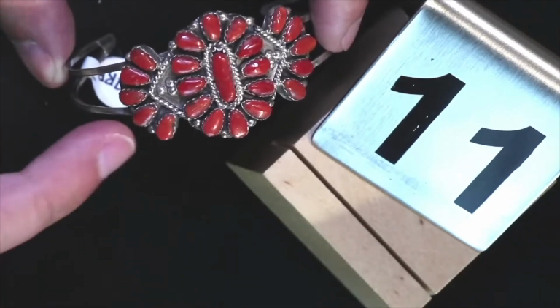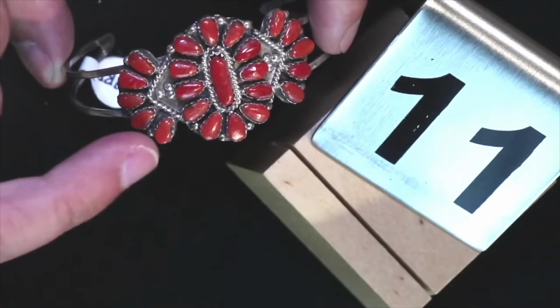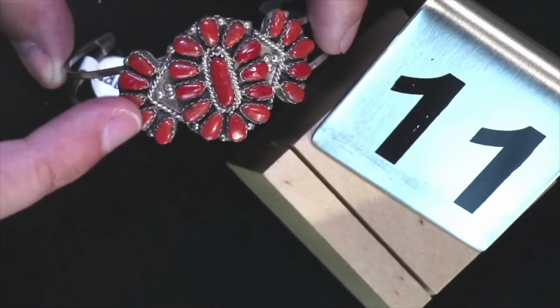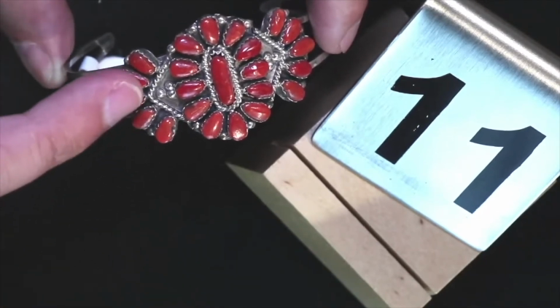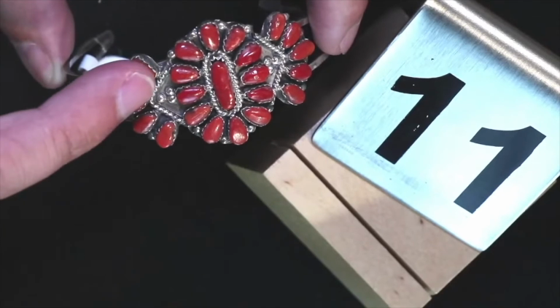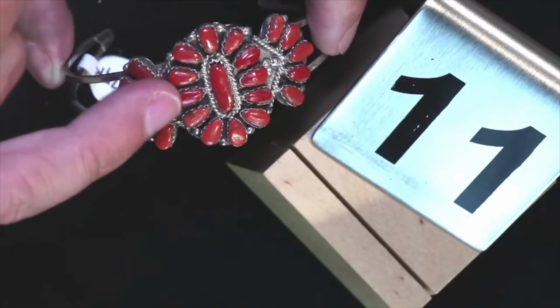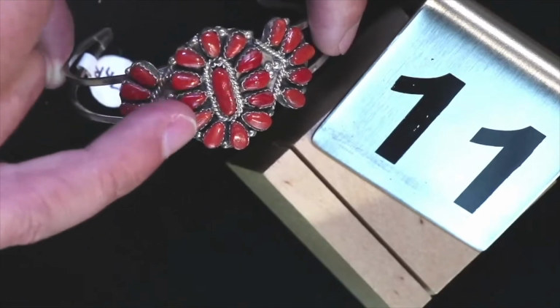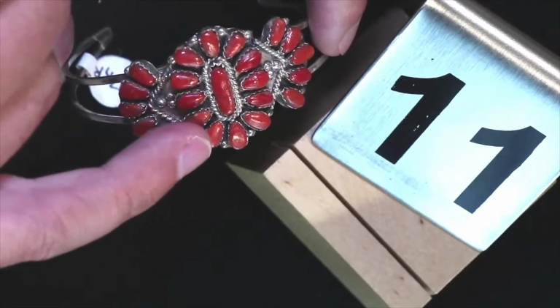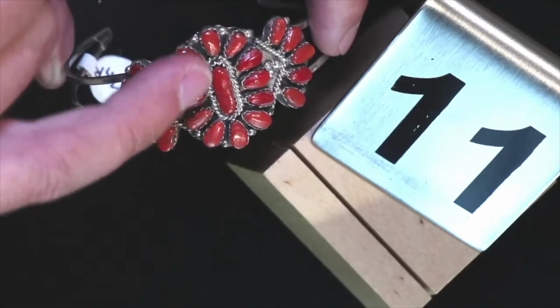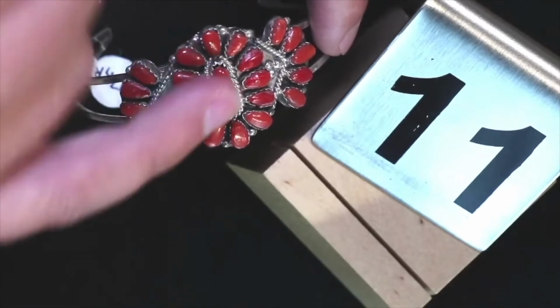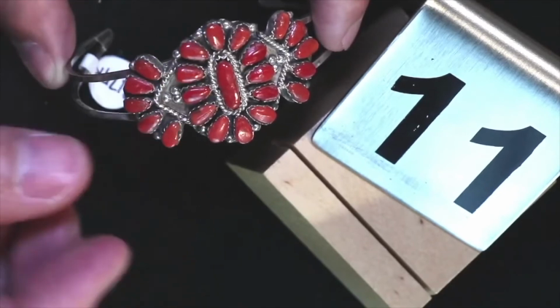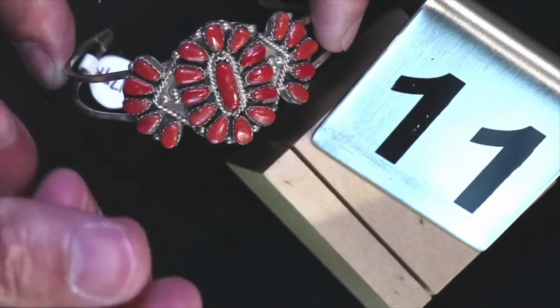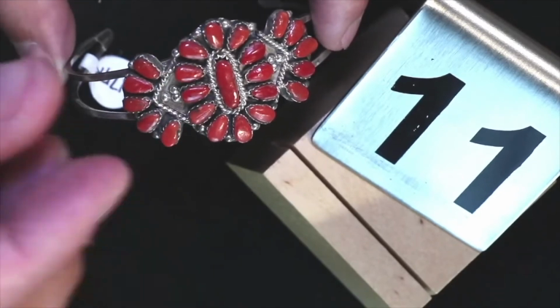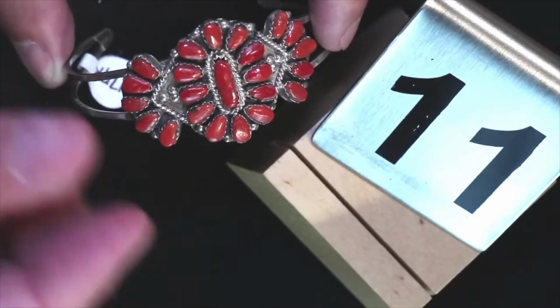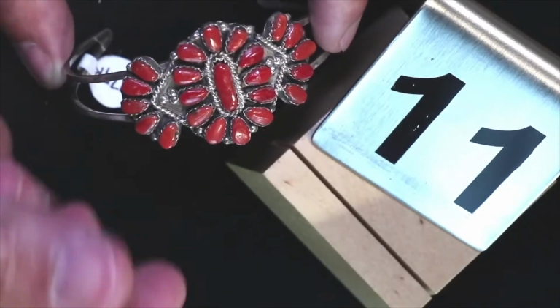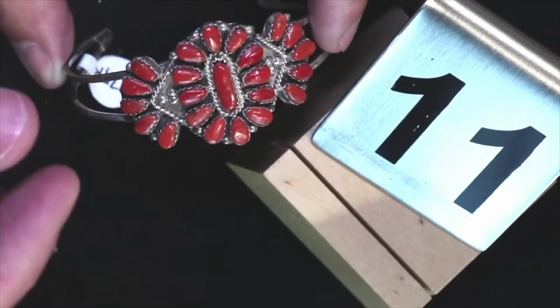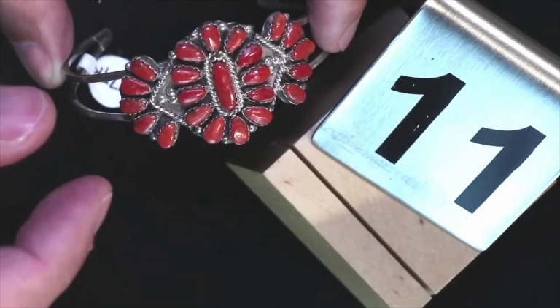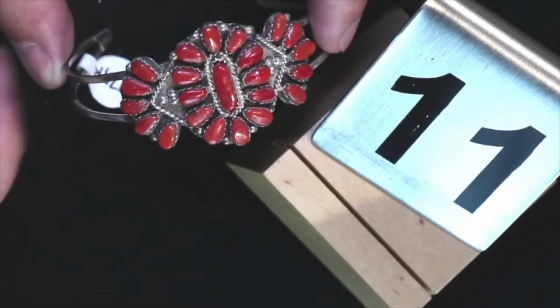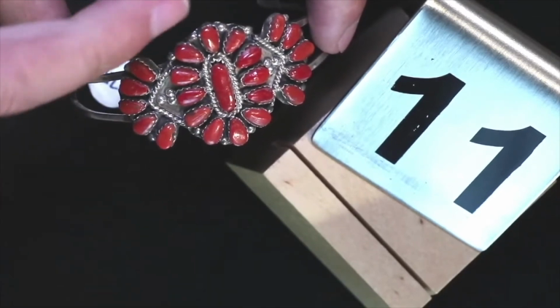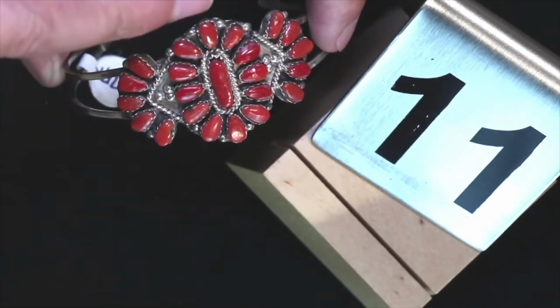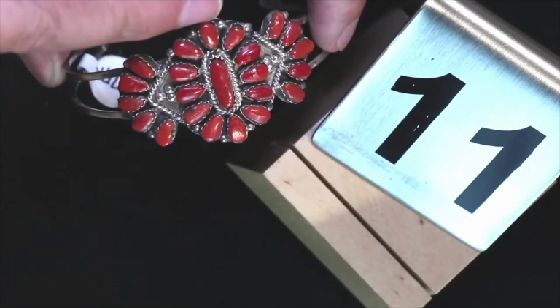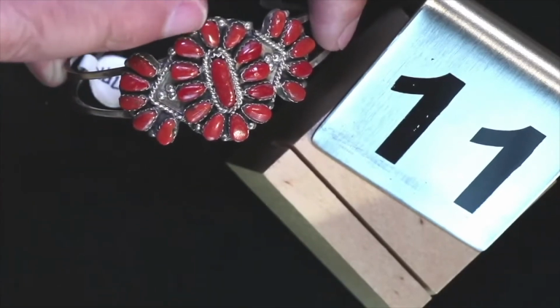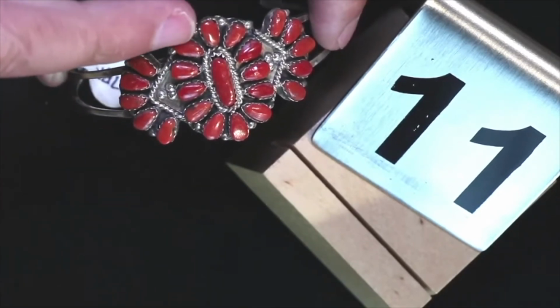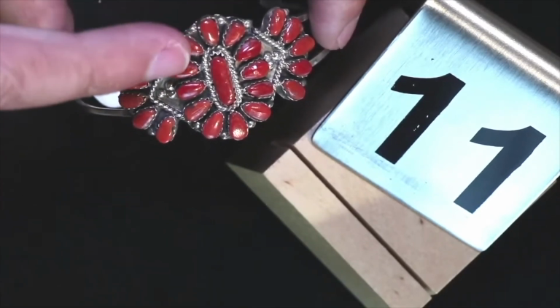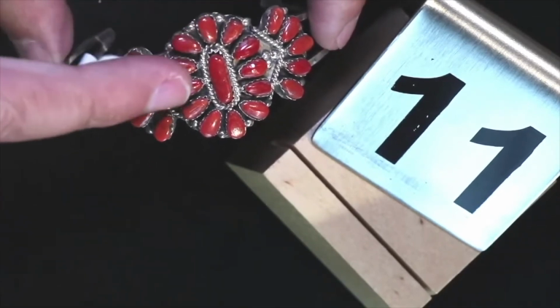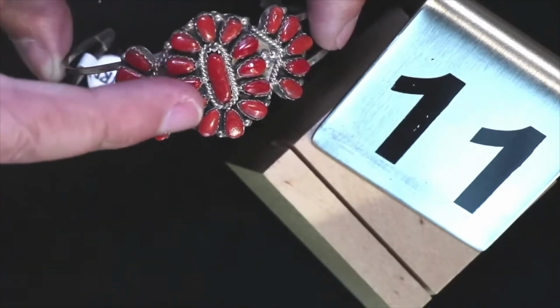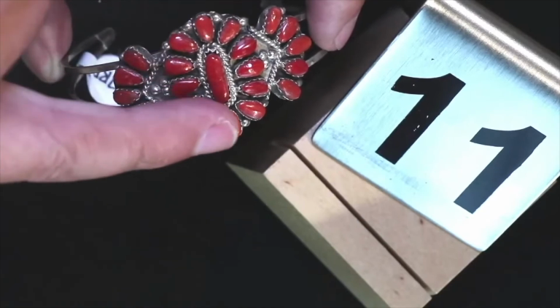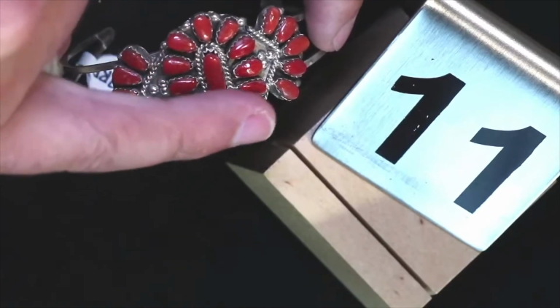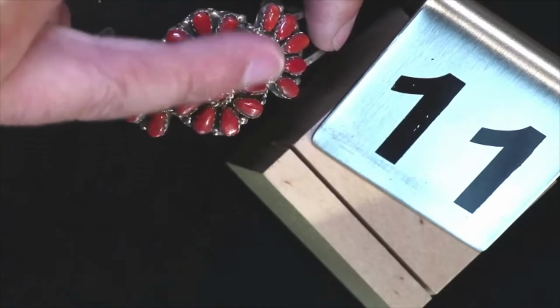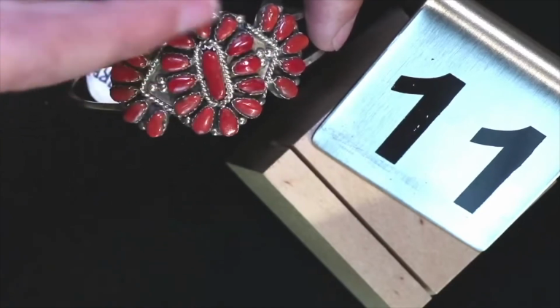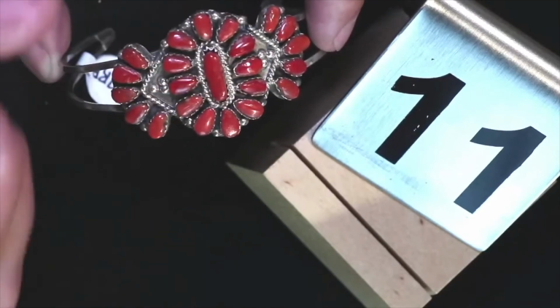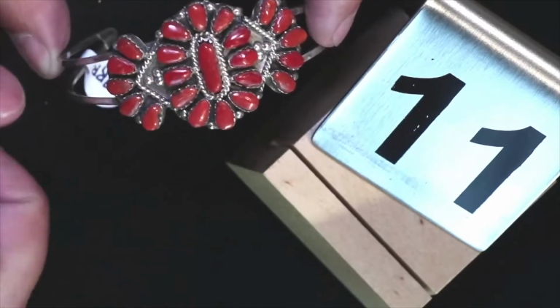These are all definitely cut by hand and polished by hand. They're not perfect, which is something that I really like.